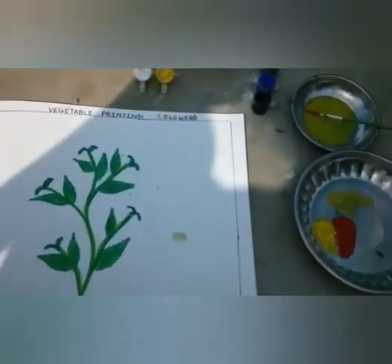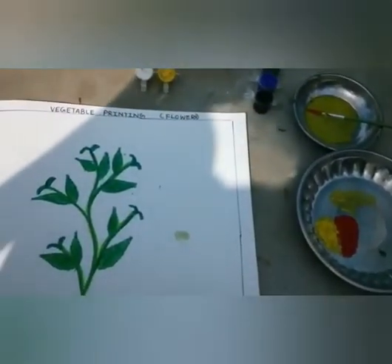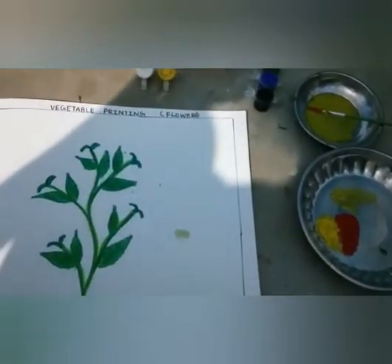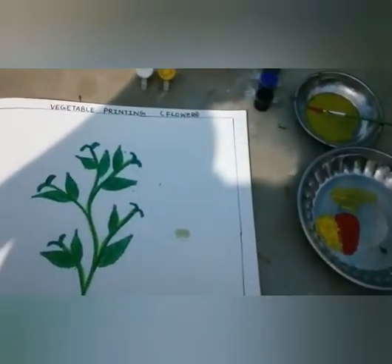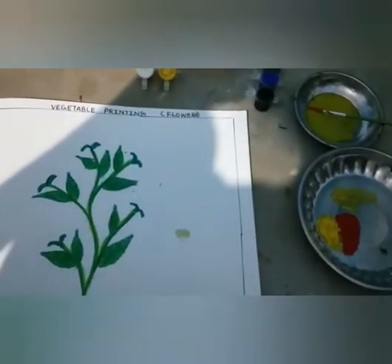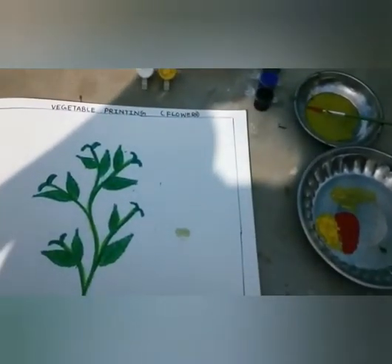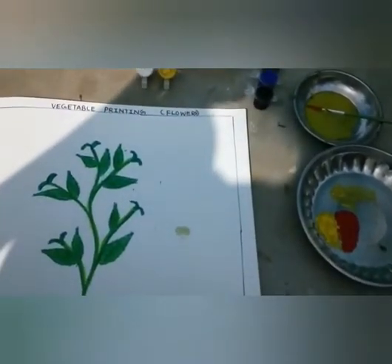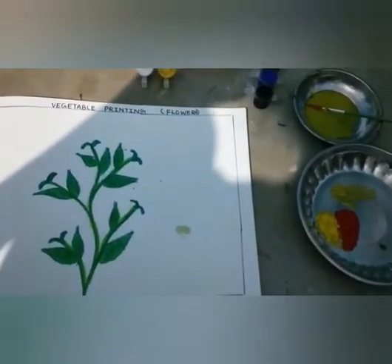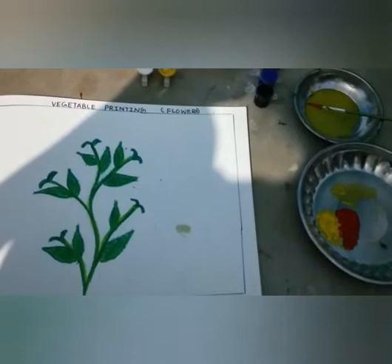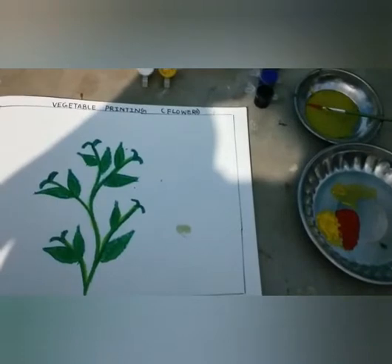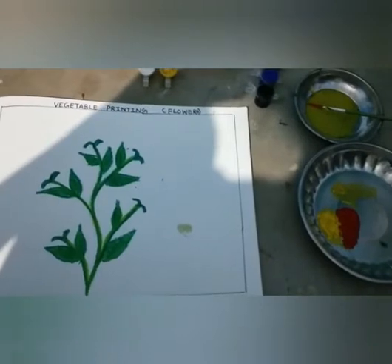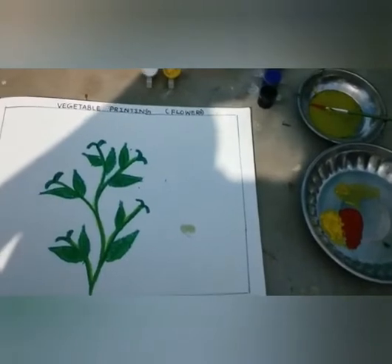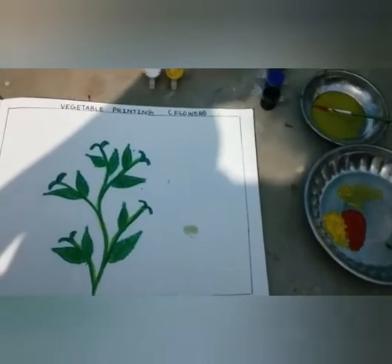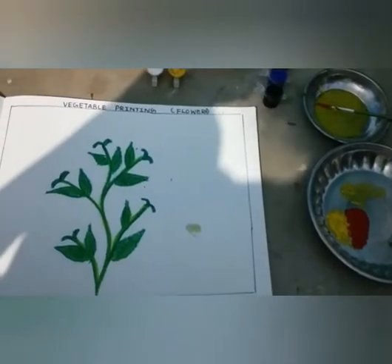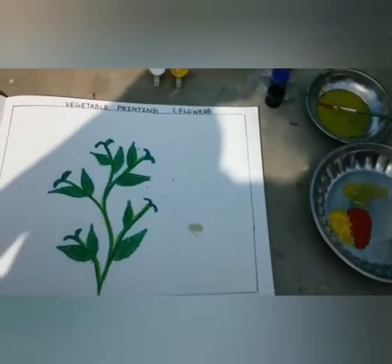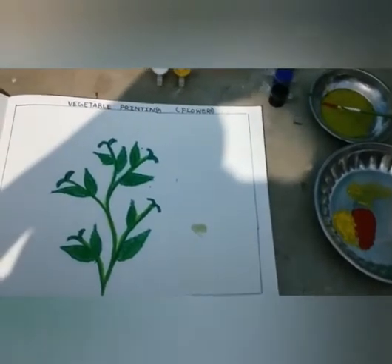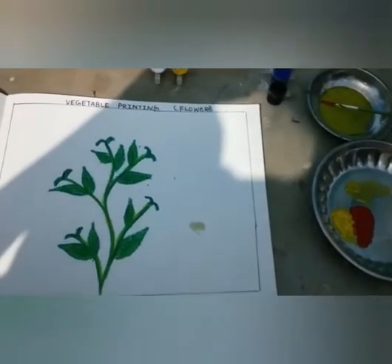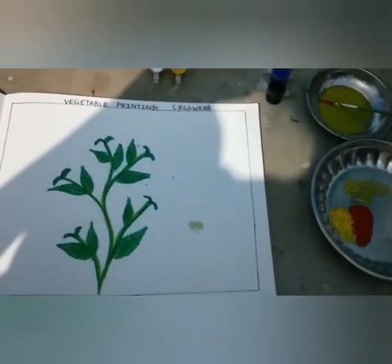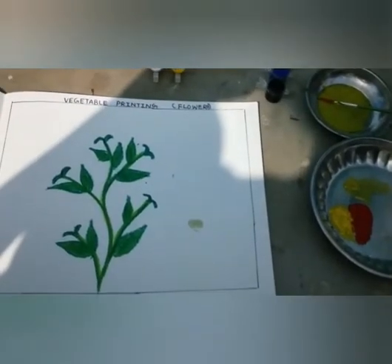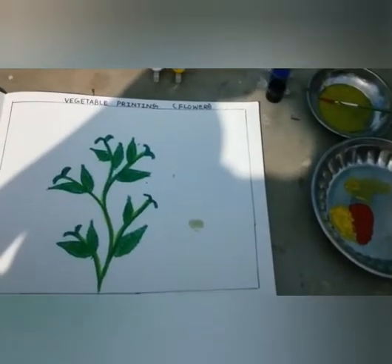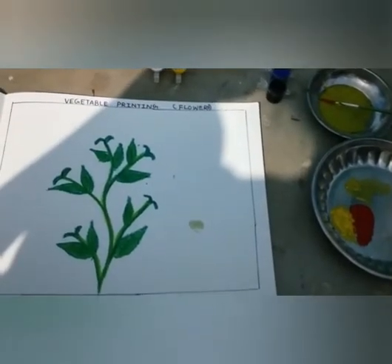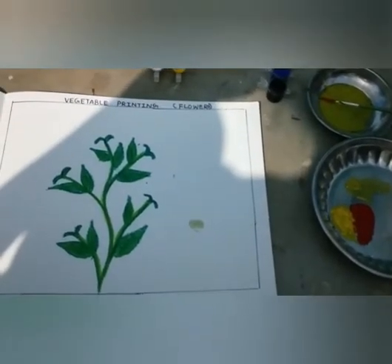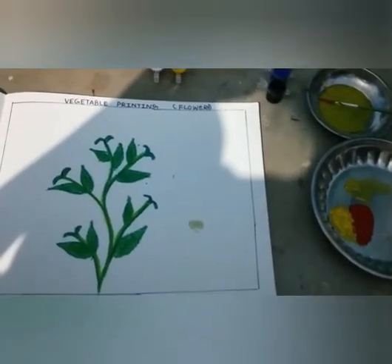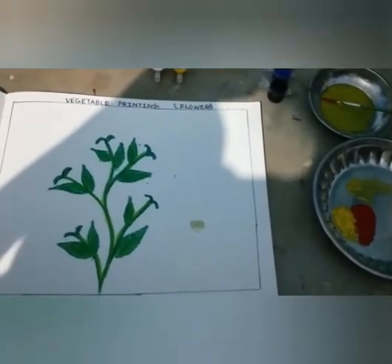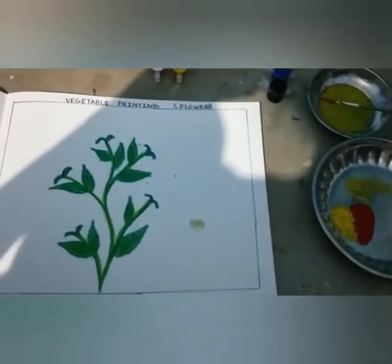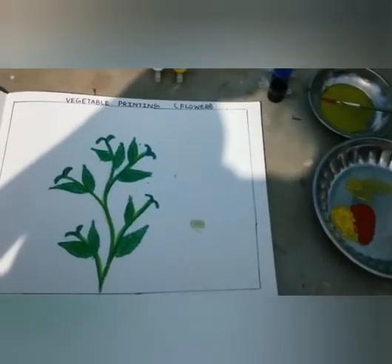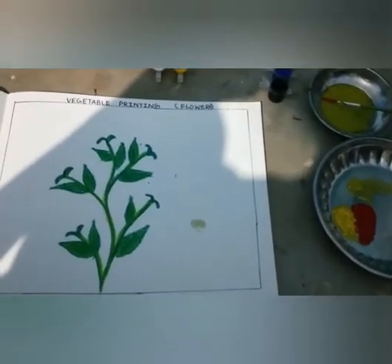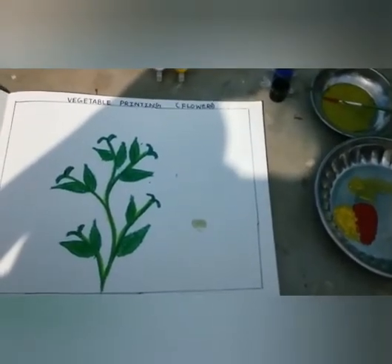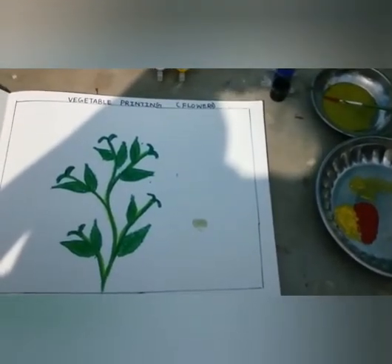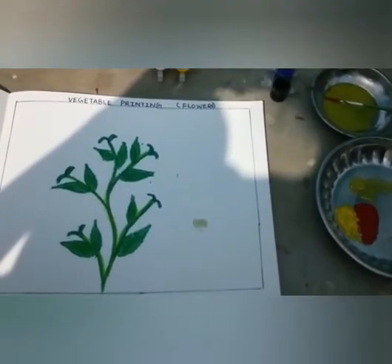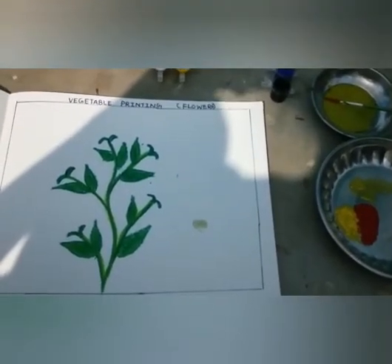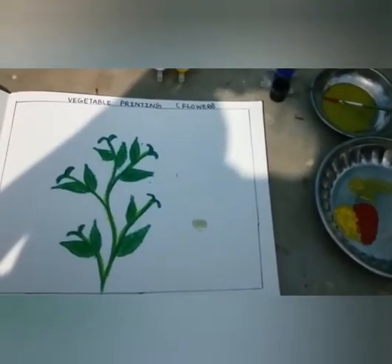Now children, let's start vegetable printing.